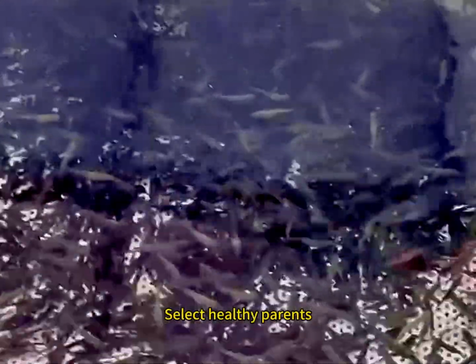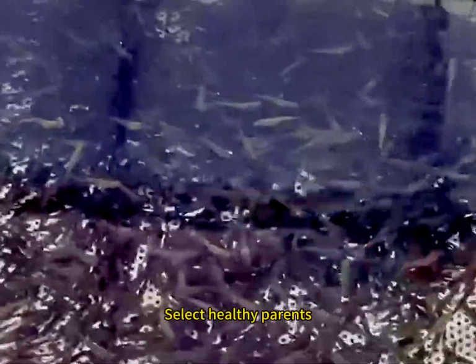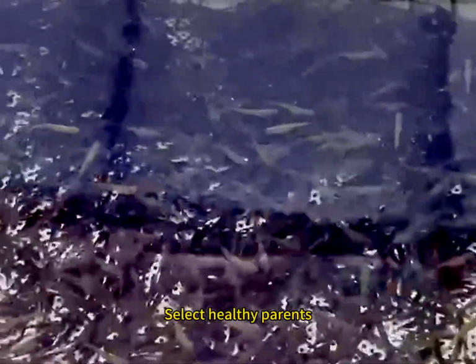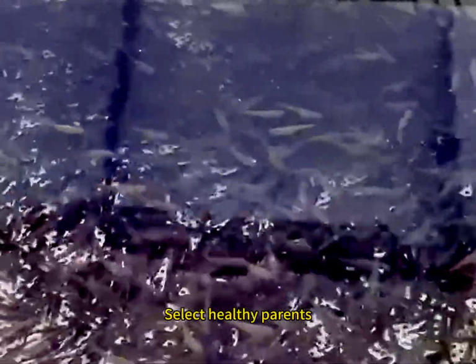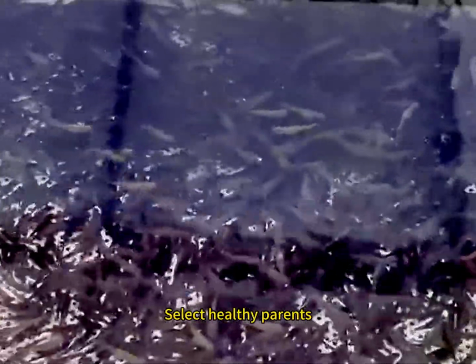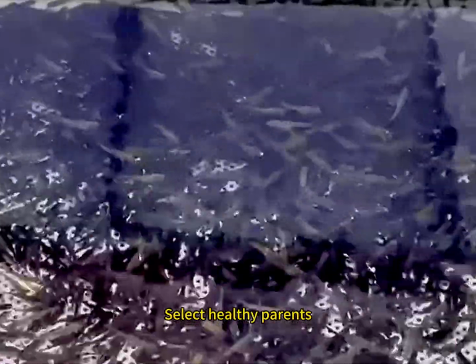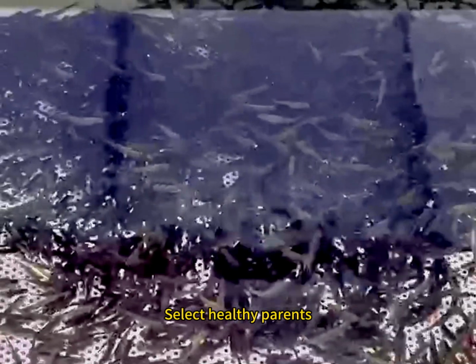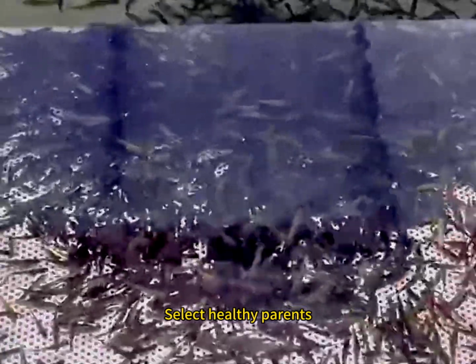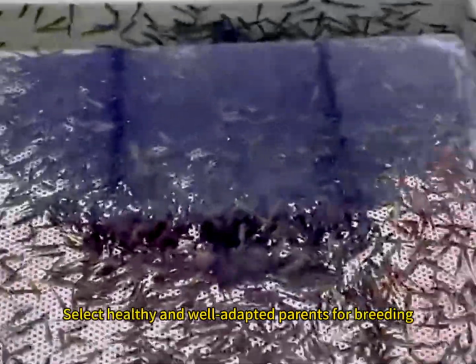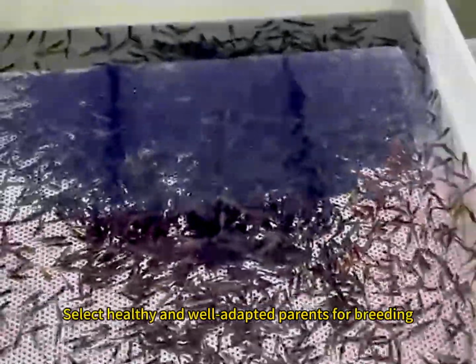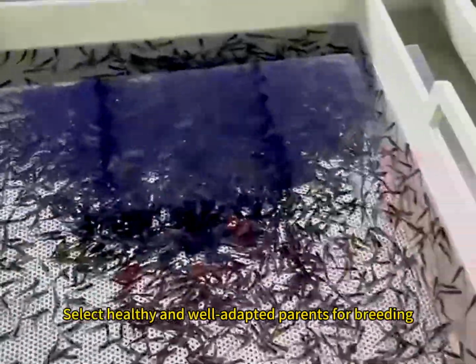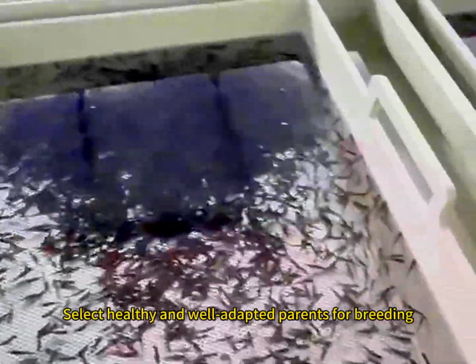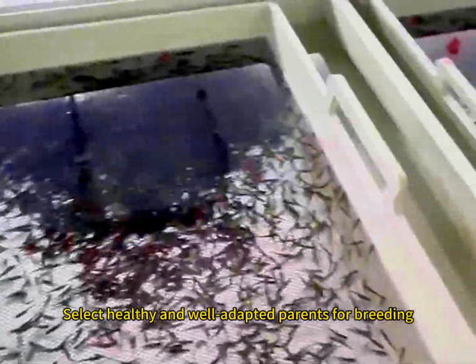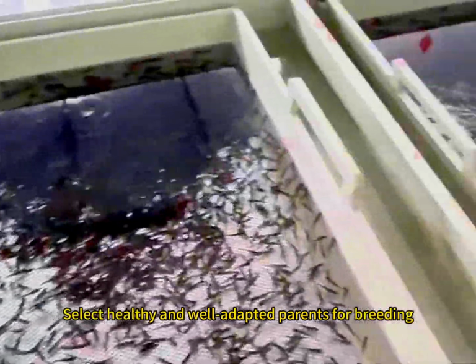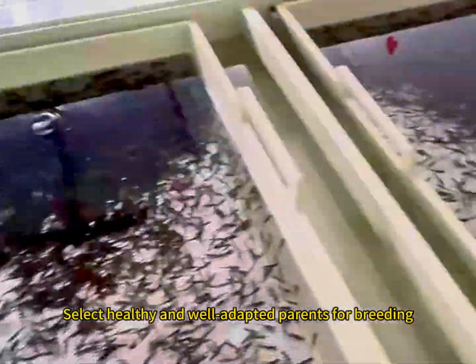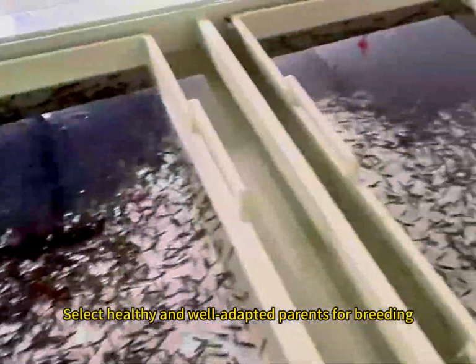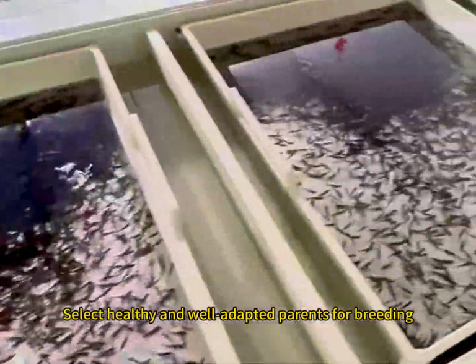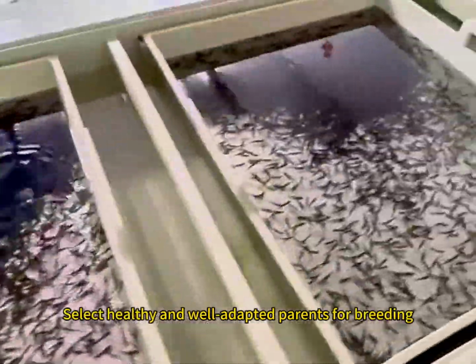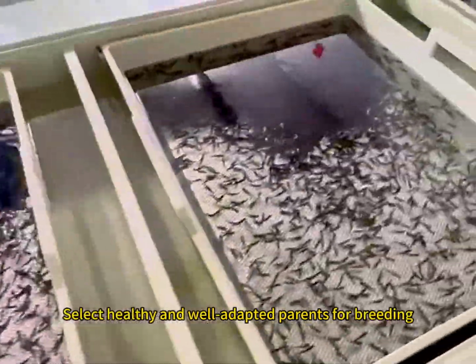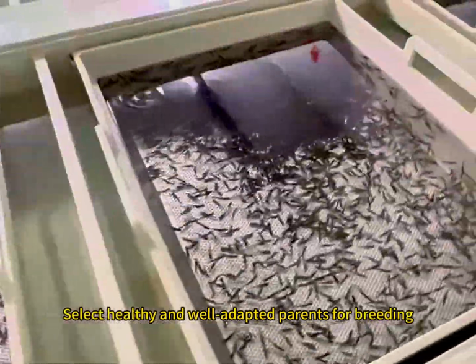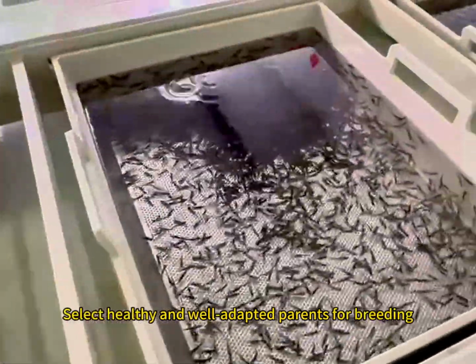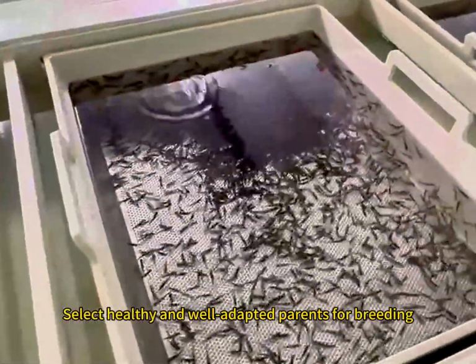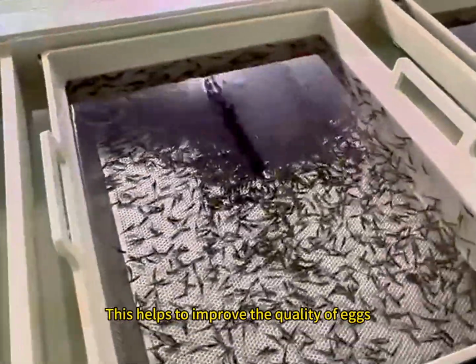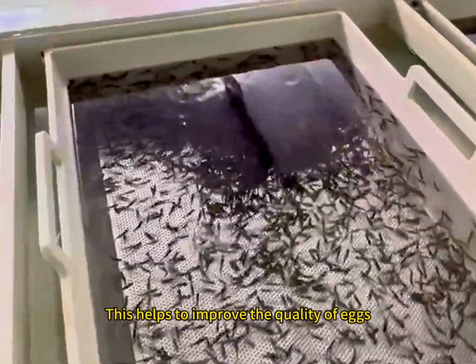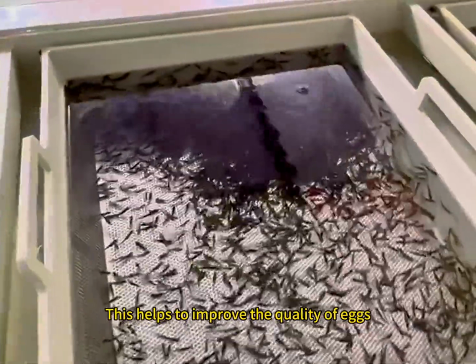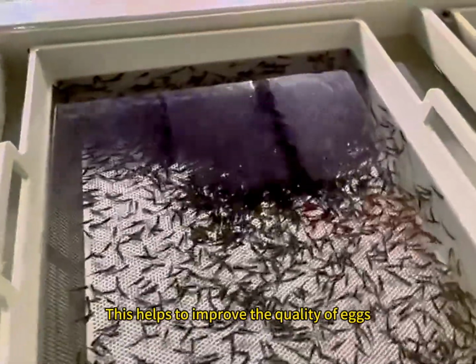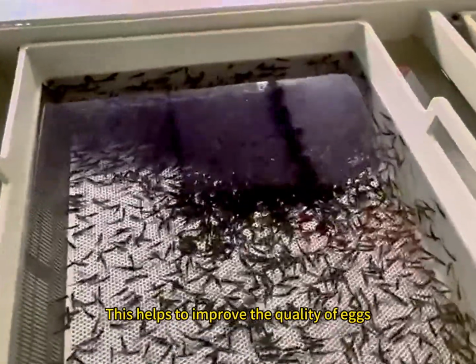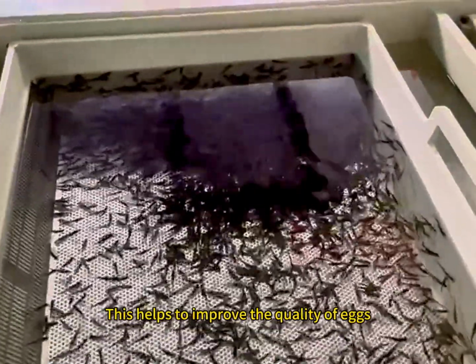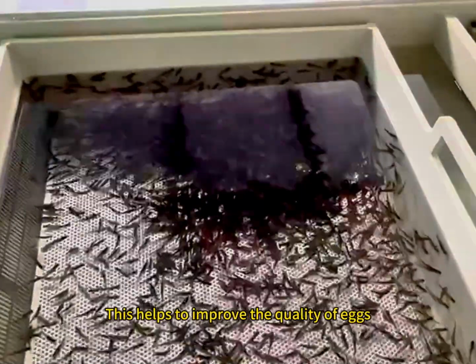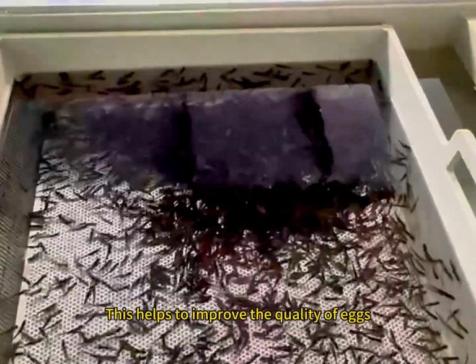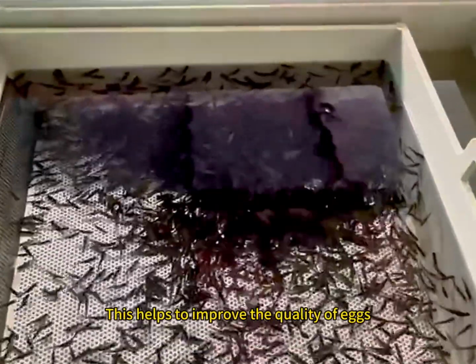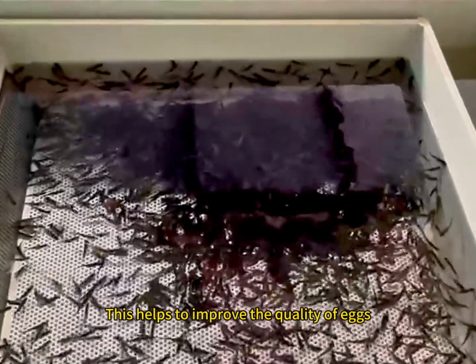Select Healthy Parents: Select healthy and well-adapted parents for breeding. This helps to improve the quality of eggs.